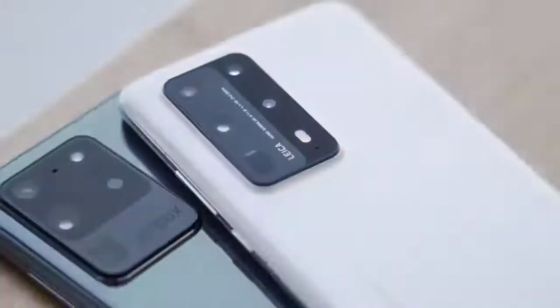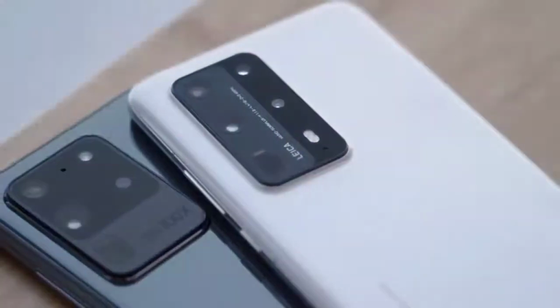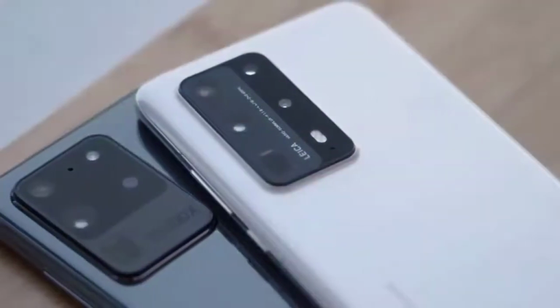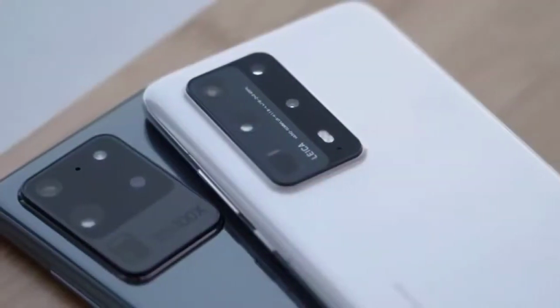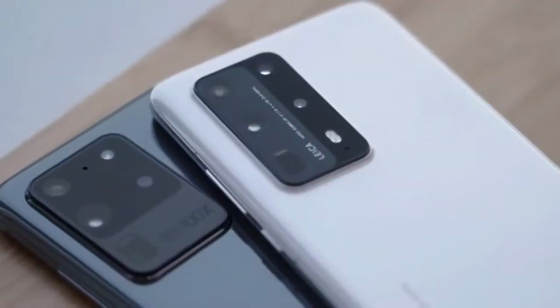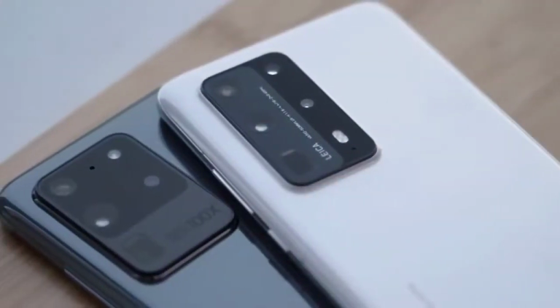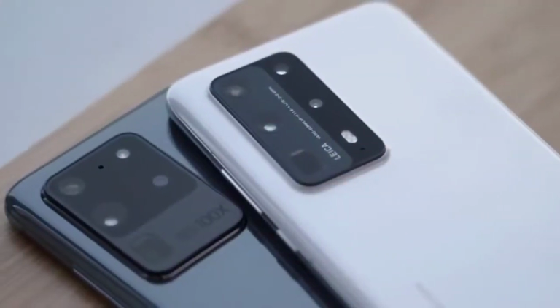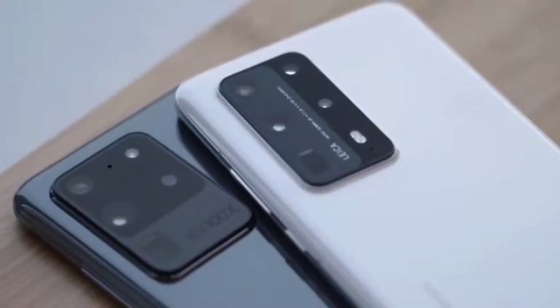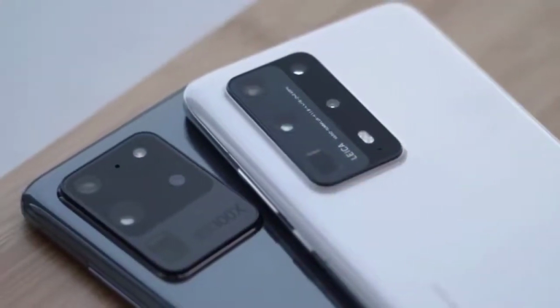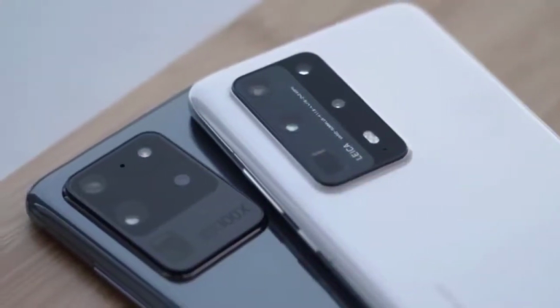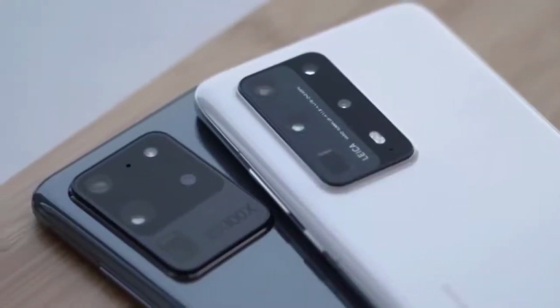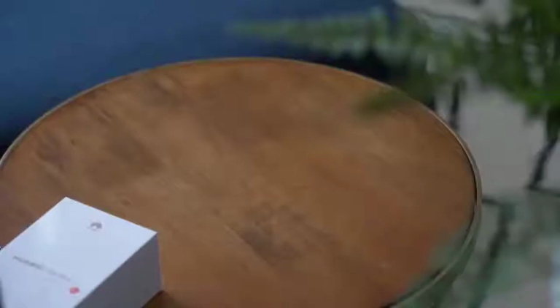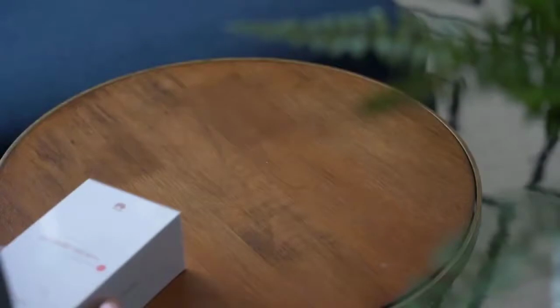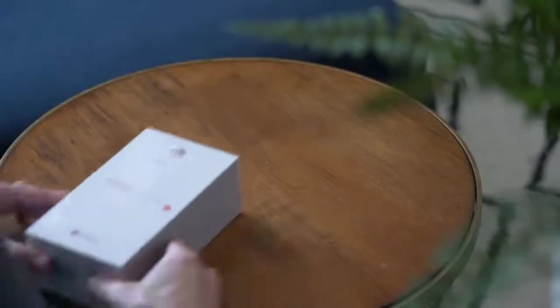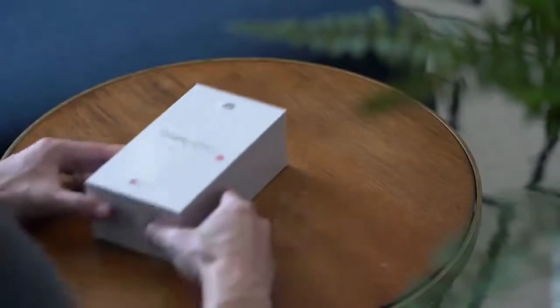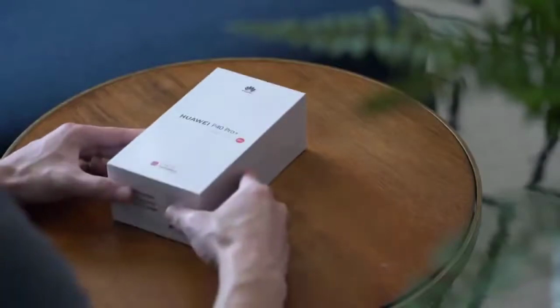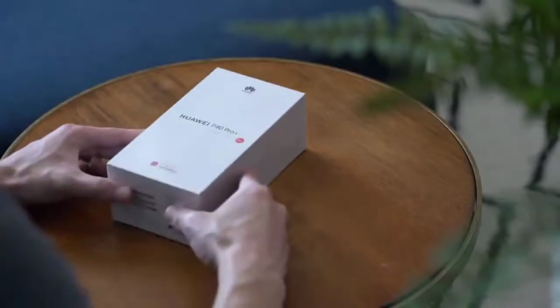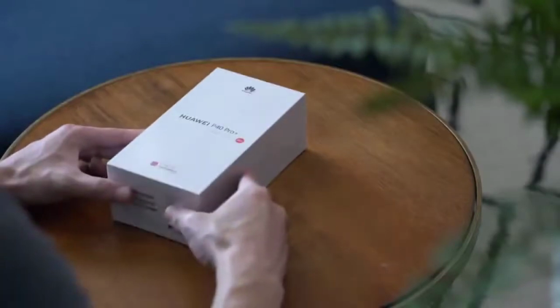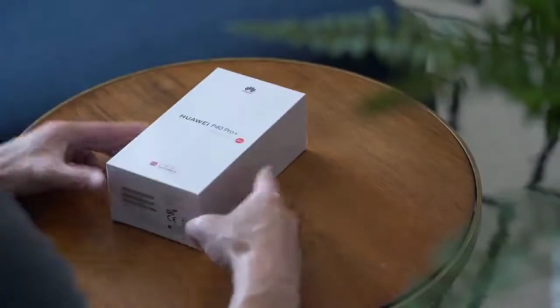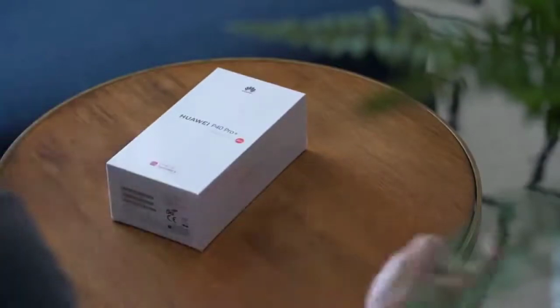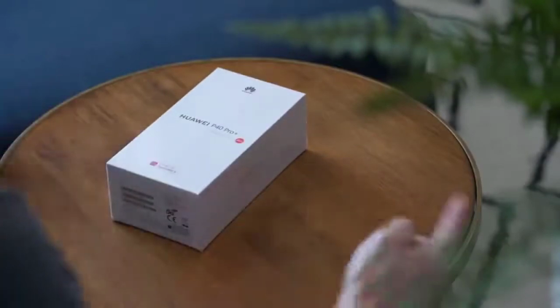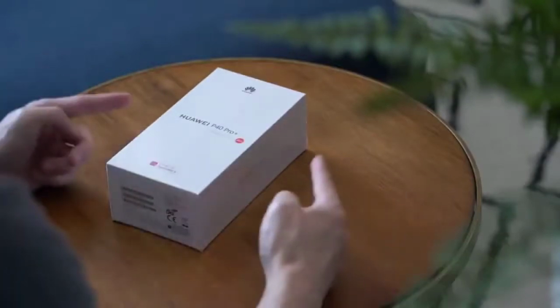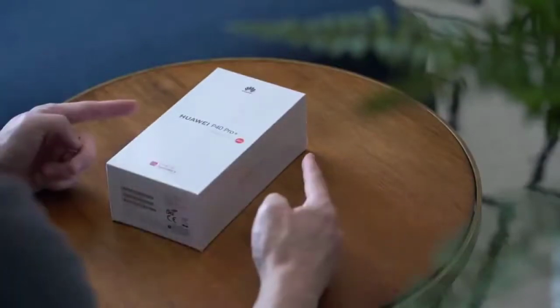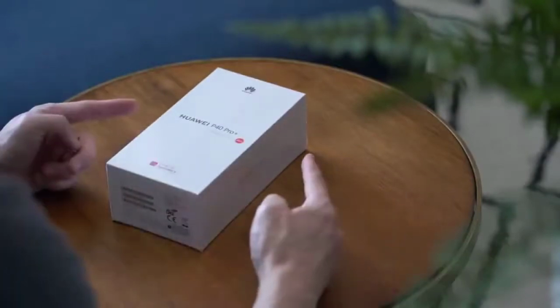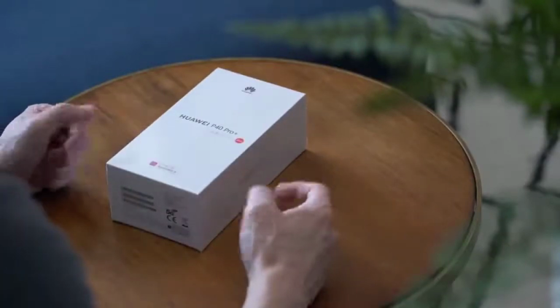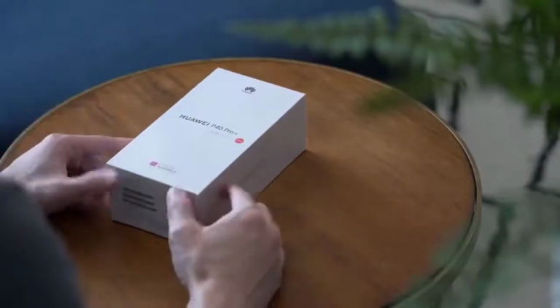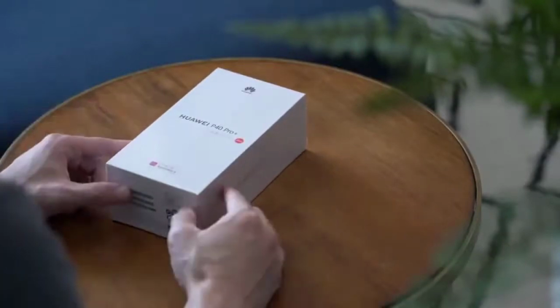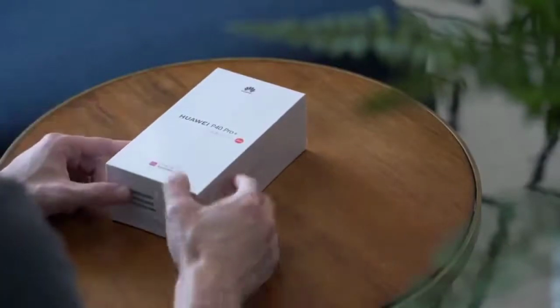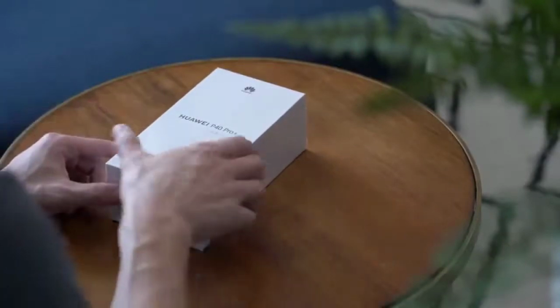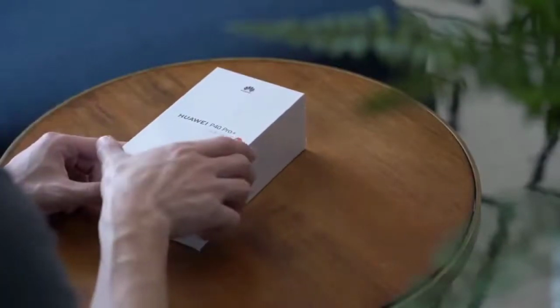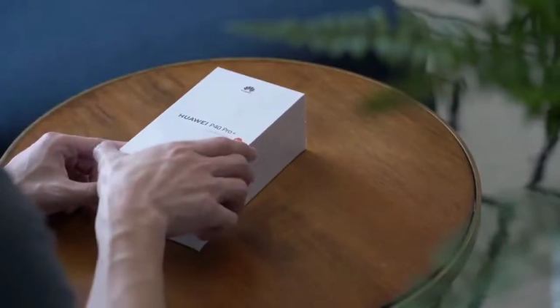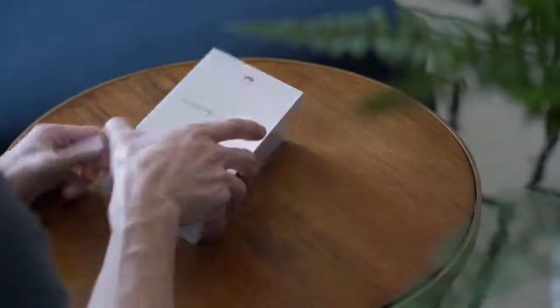In the box this time around you get a supercharging adapter, a USB-C cable, and a pair of earphones.